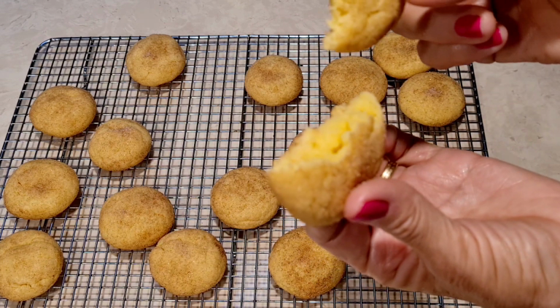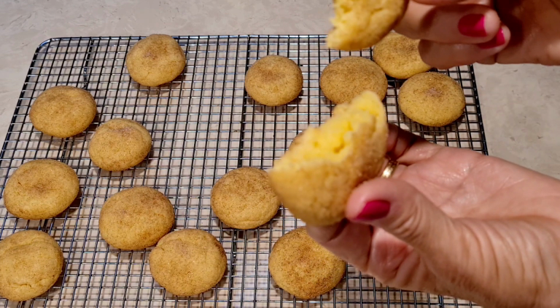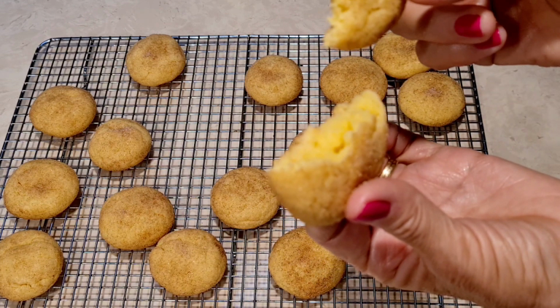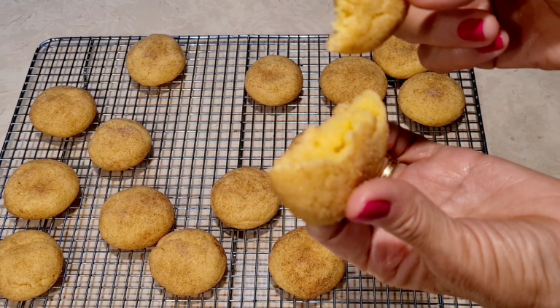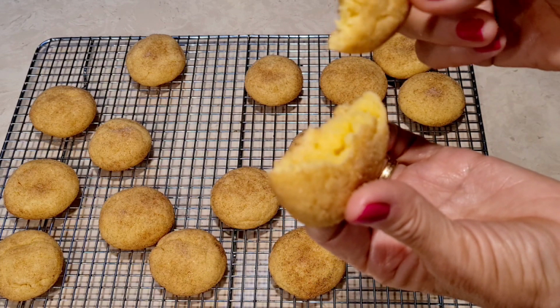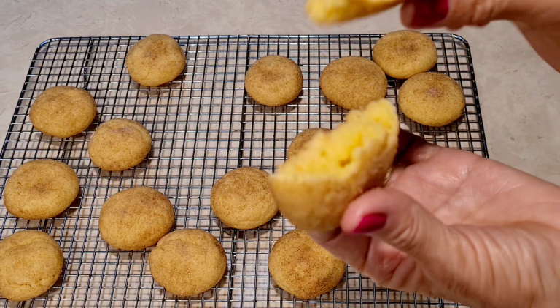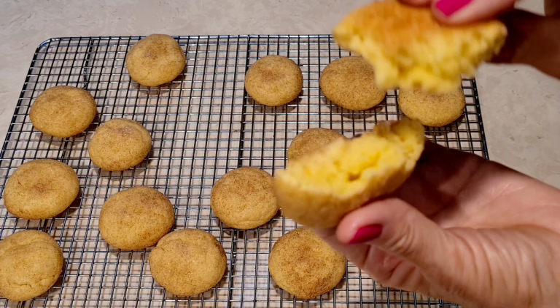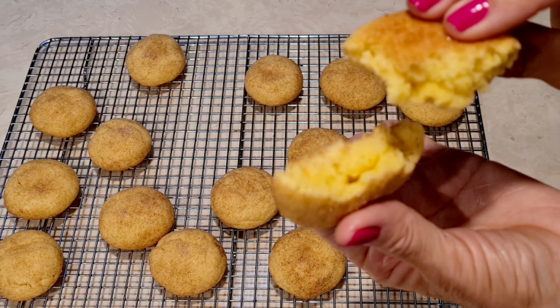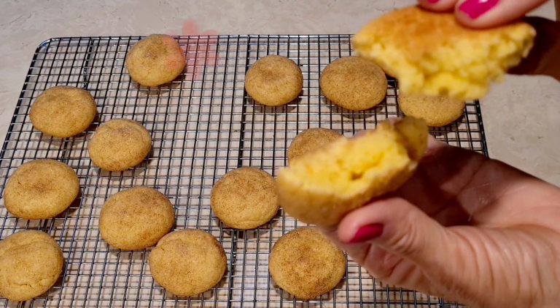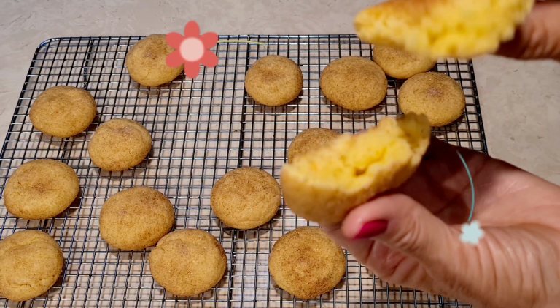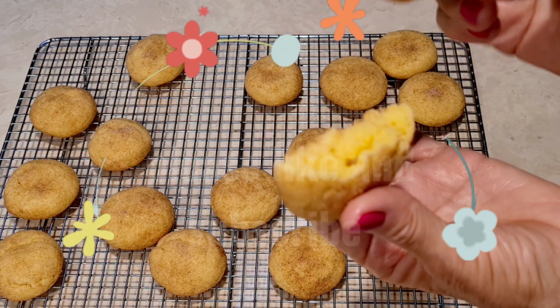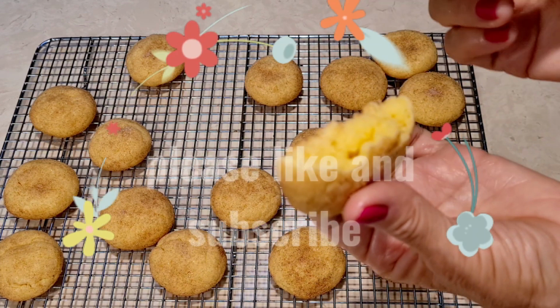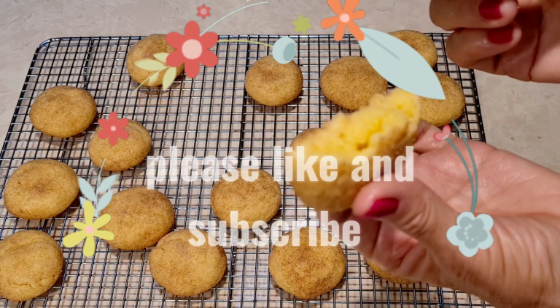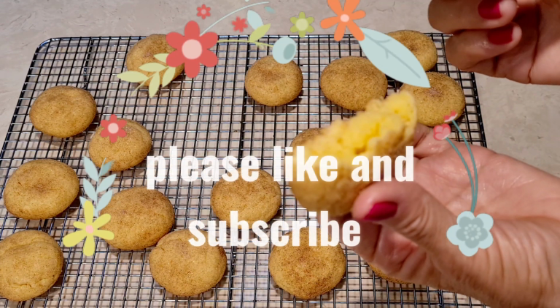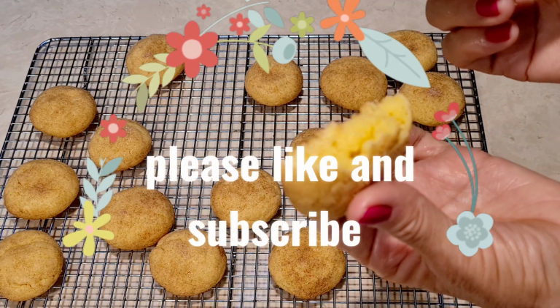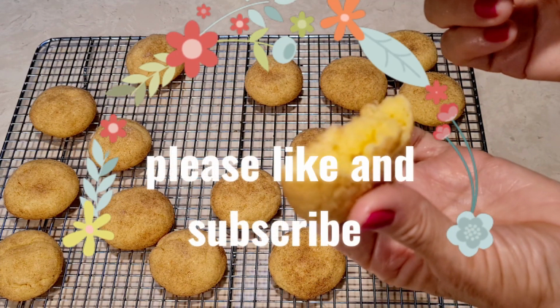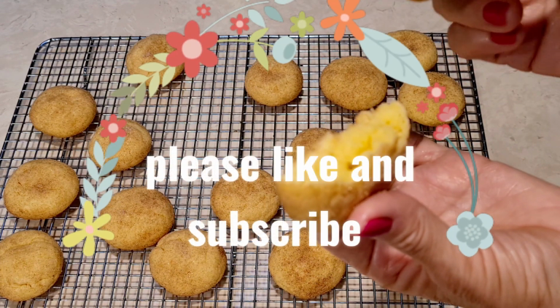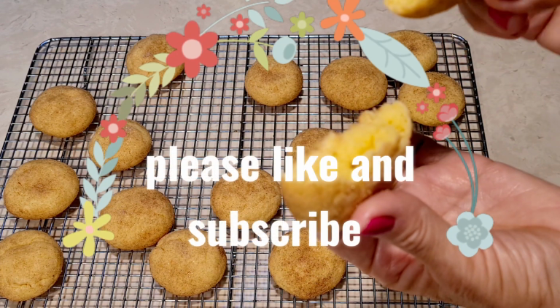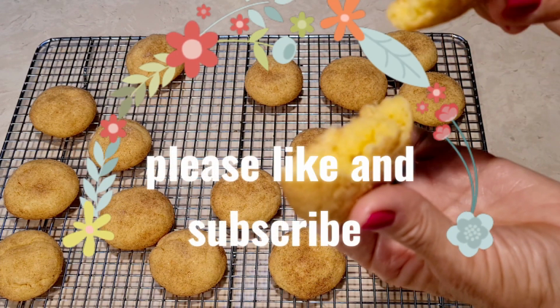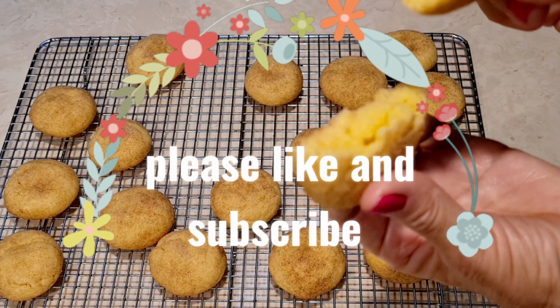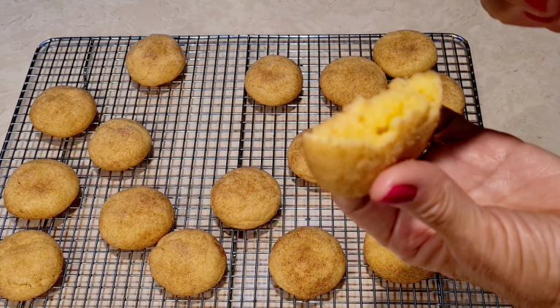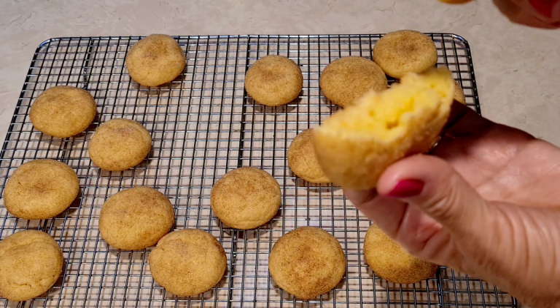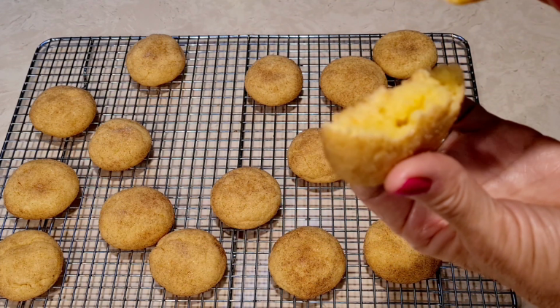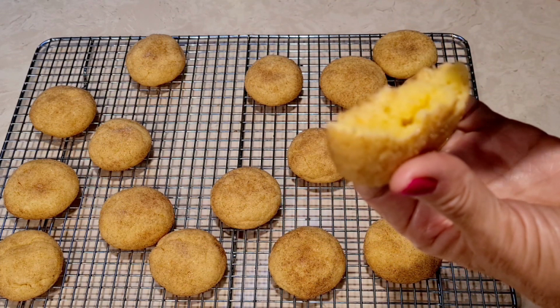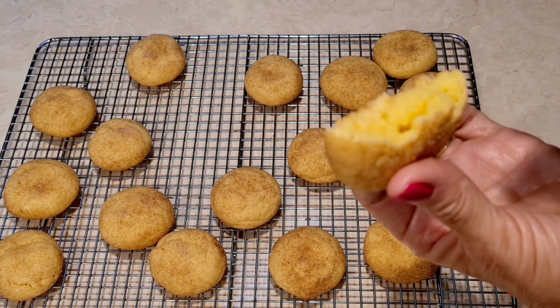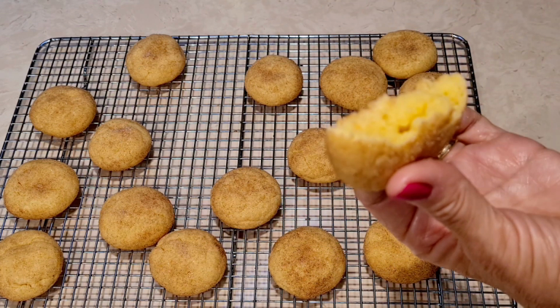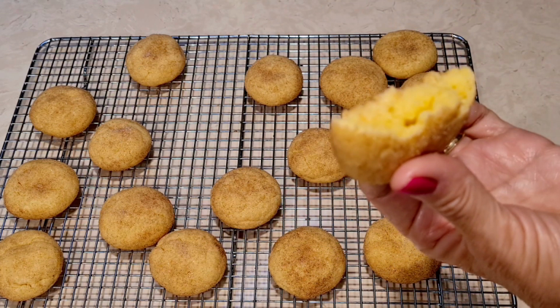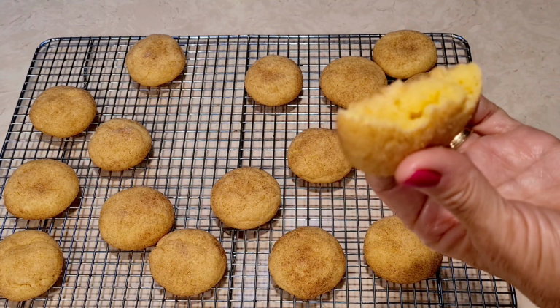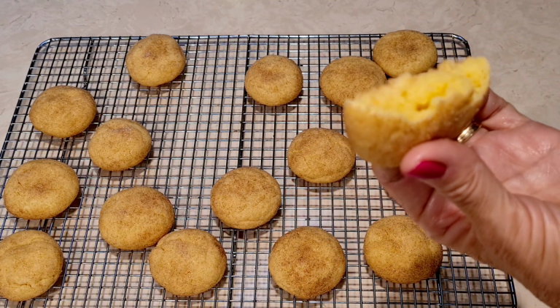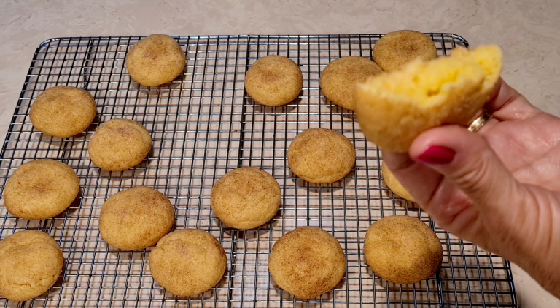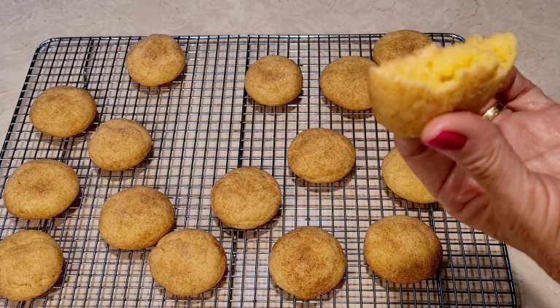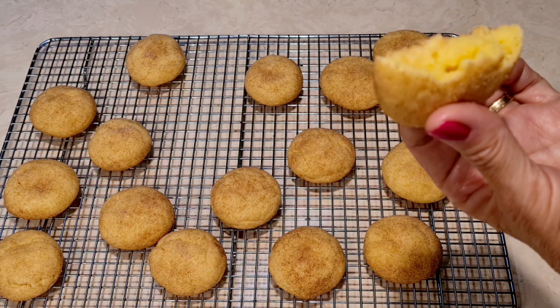Snickerdoodle cookies. Thank you for watching. Please subscribe and I will see you next time.